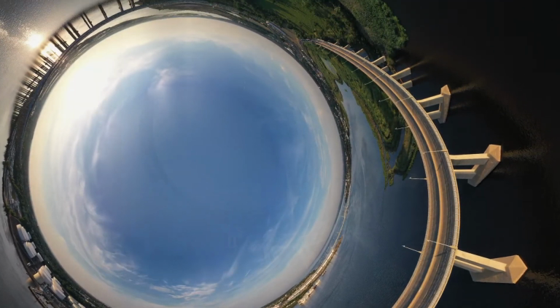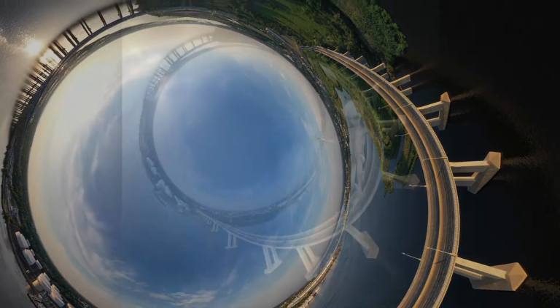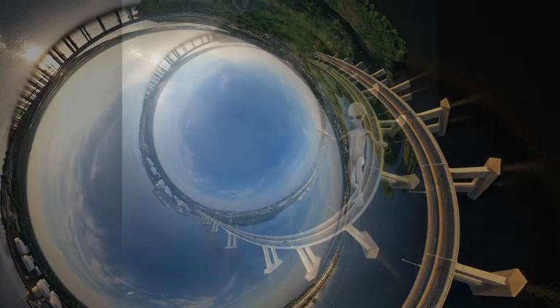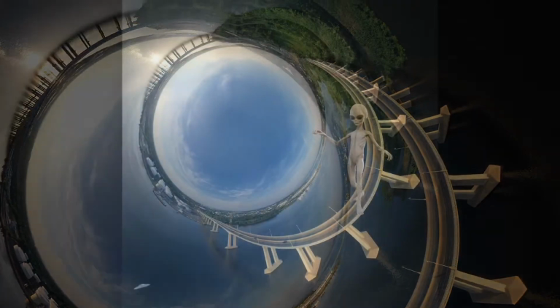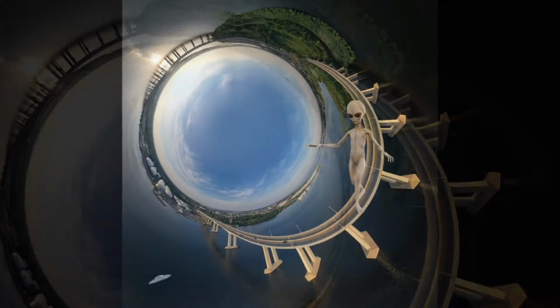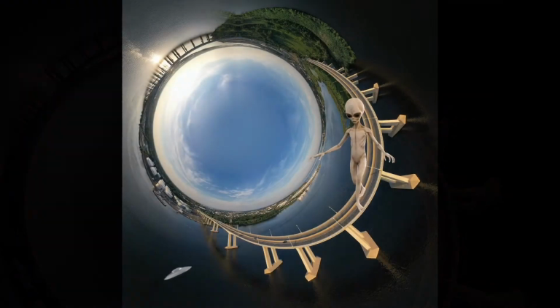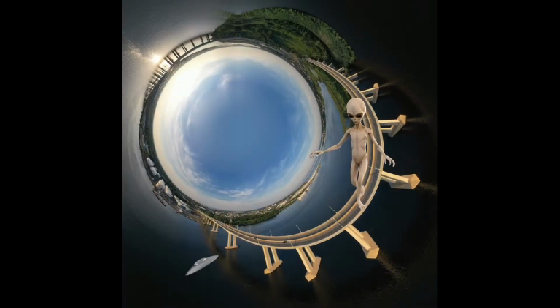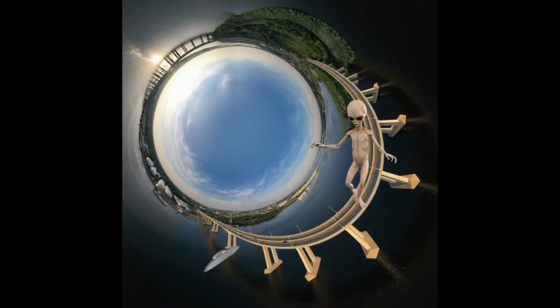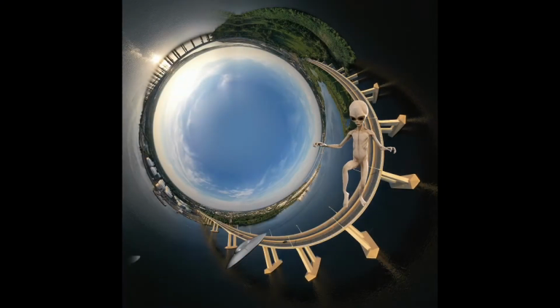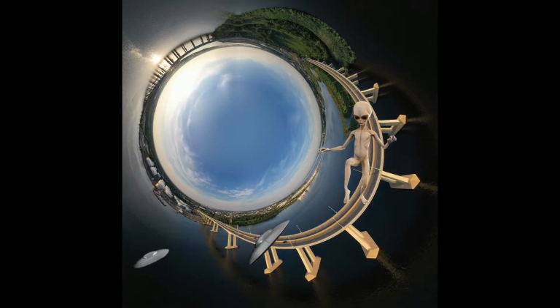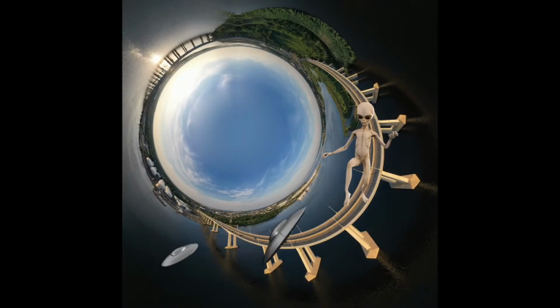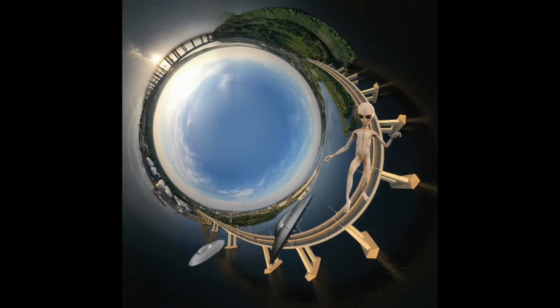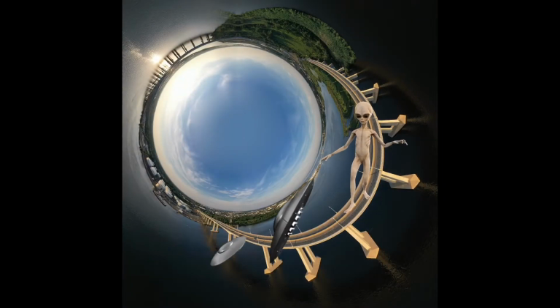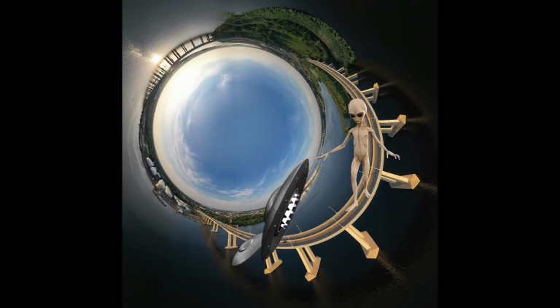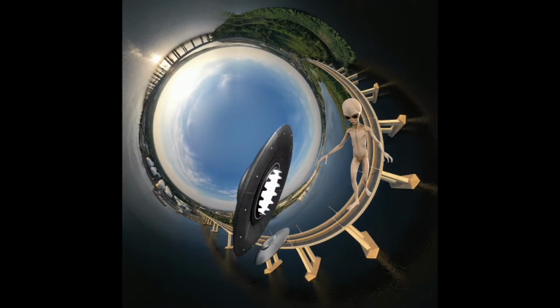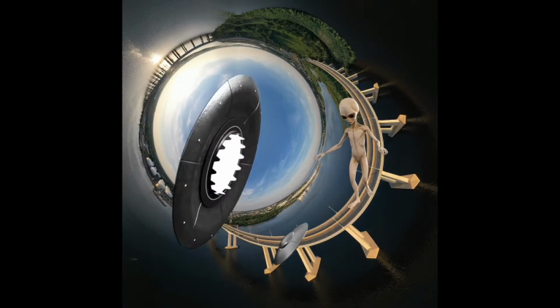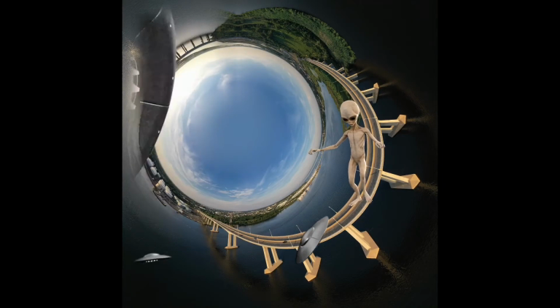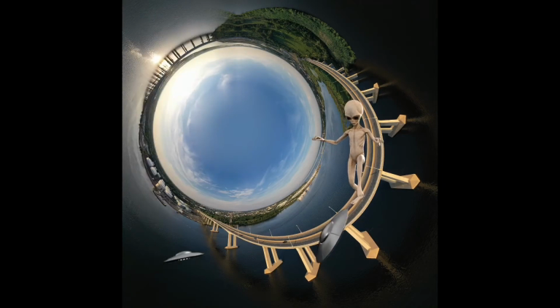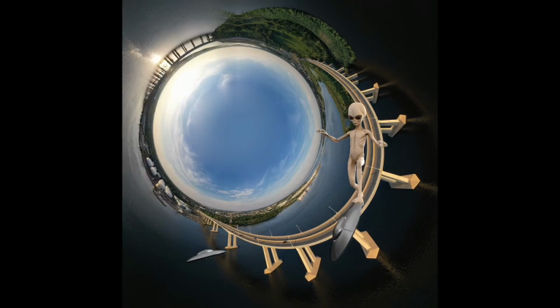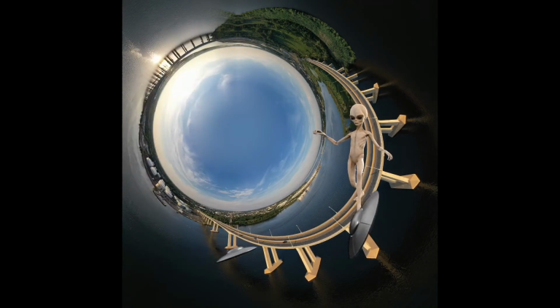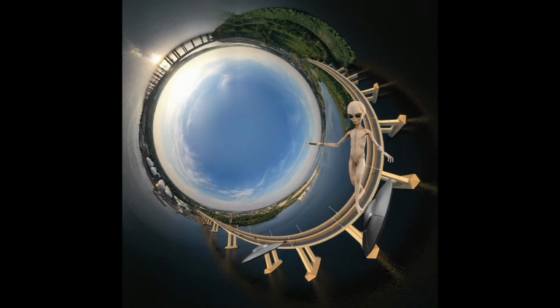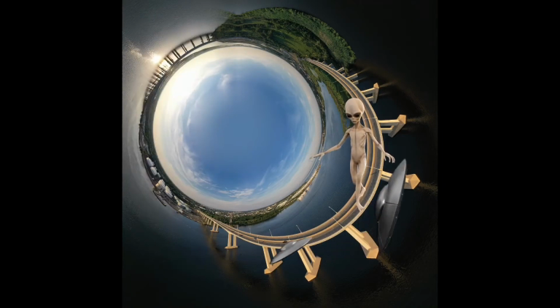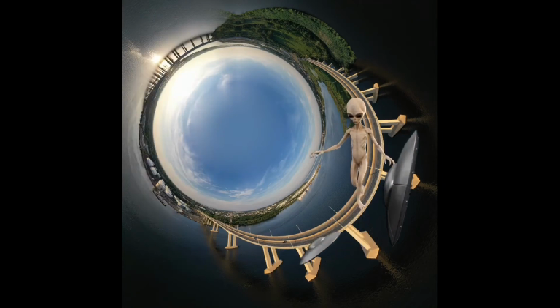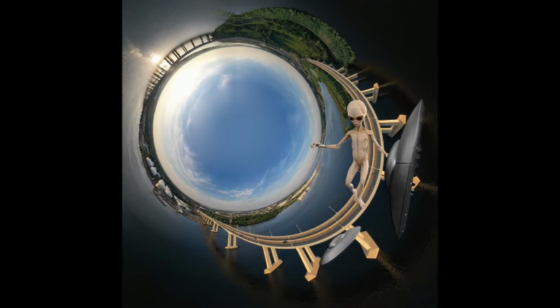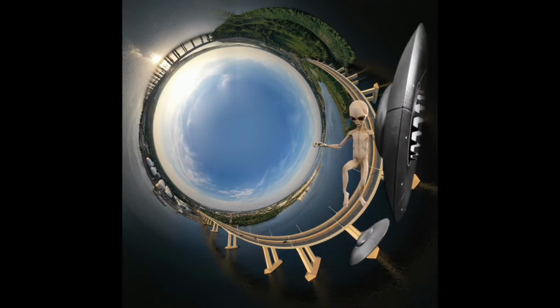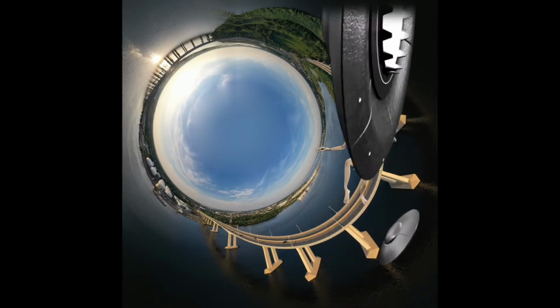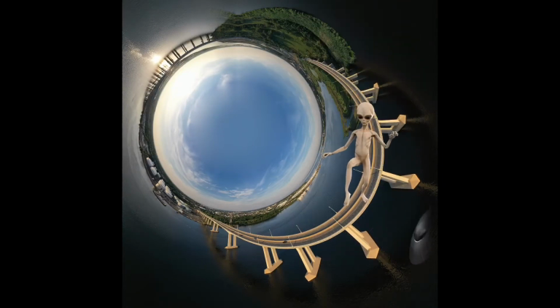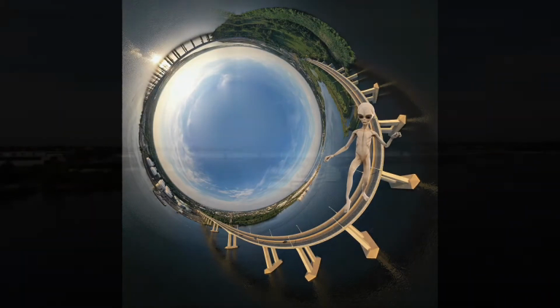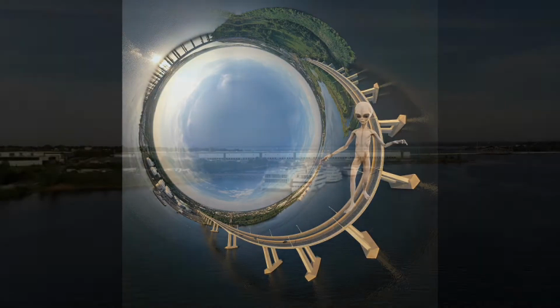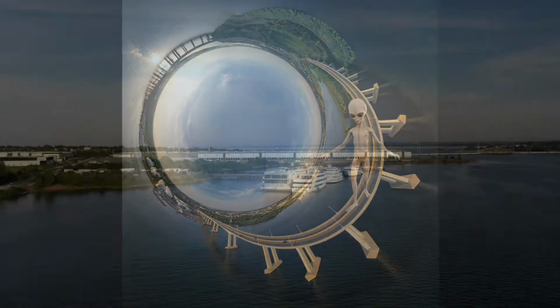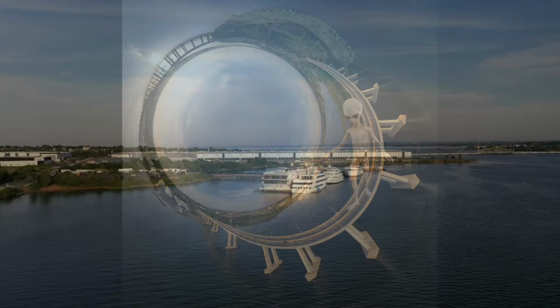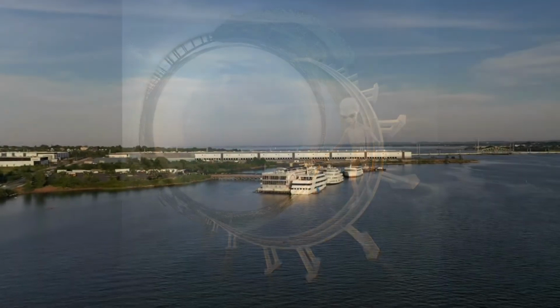And this here is playing around with another app called Plotiverse. That's a lot of fun.